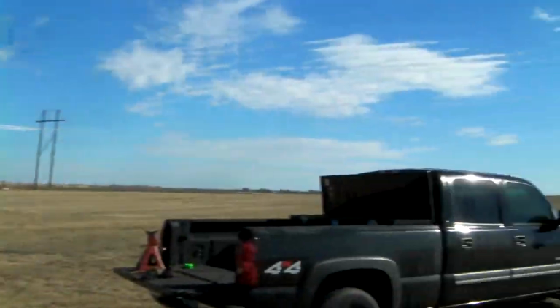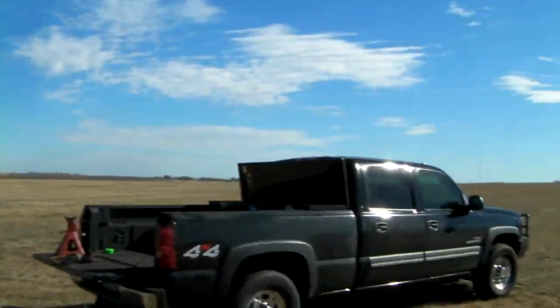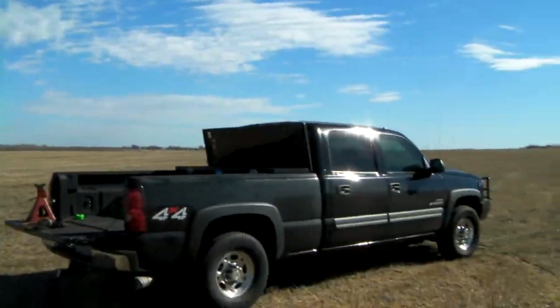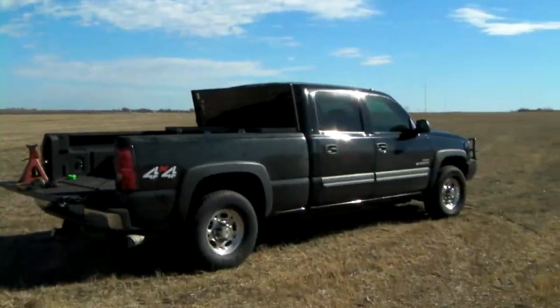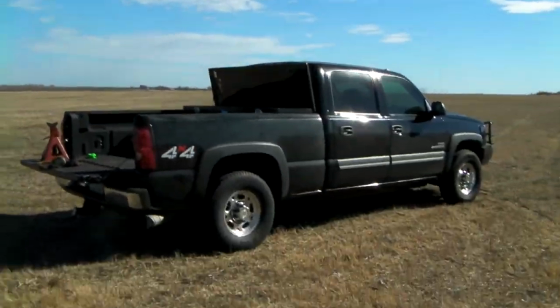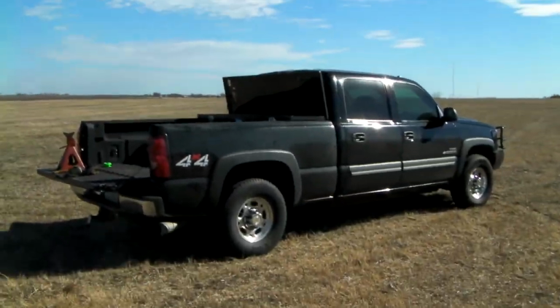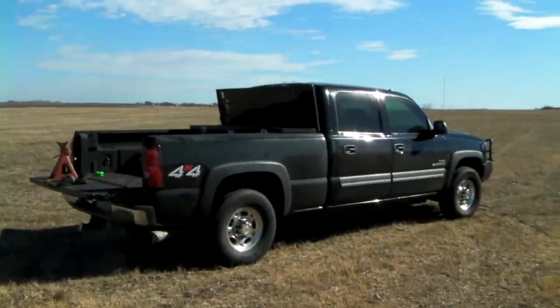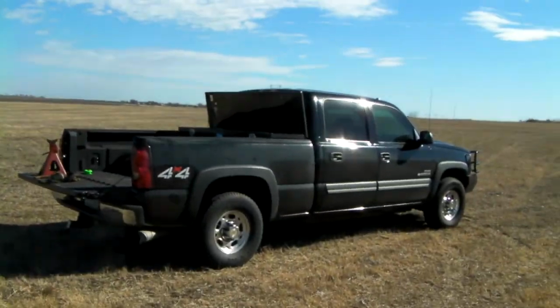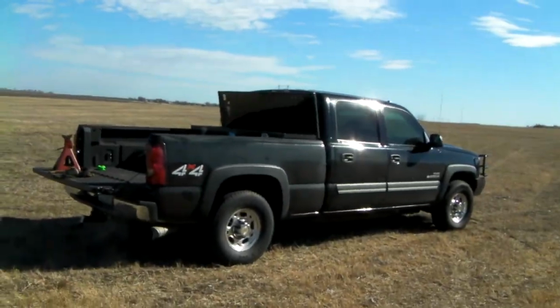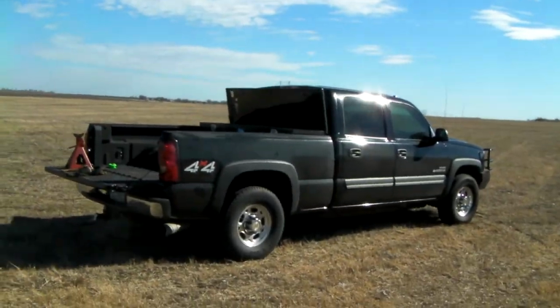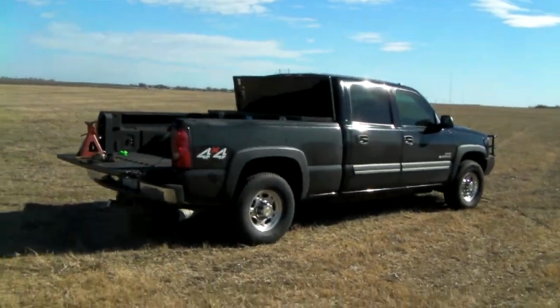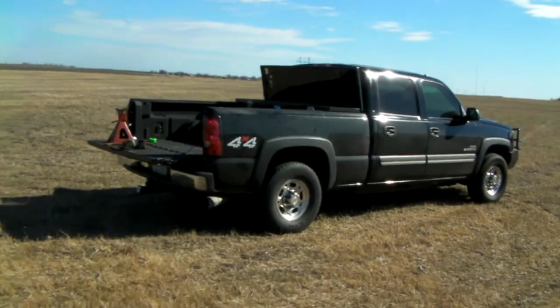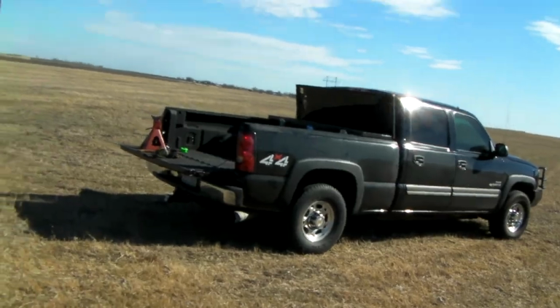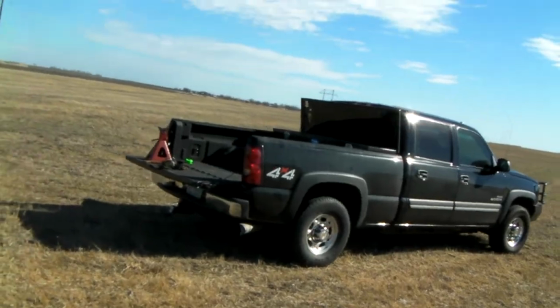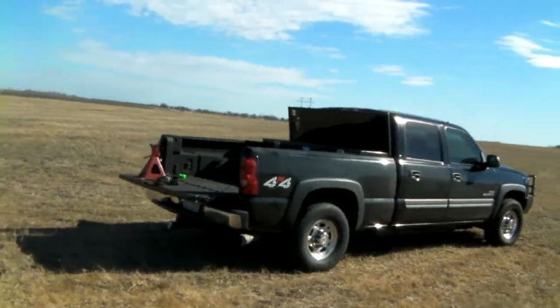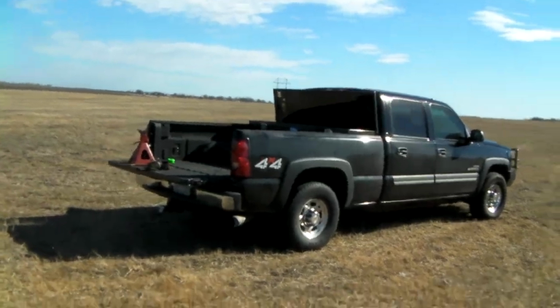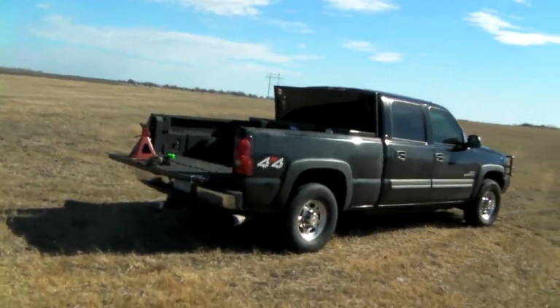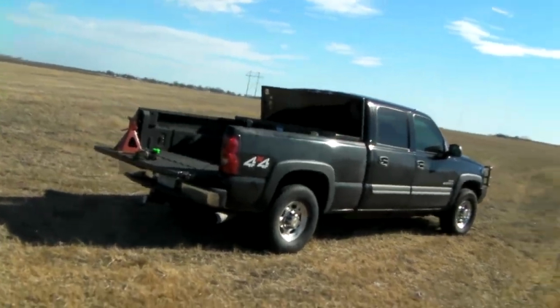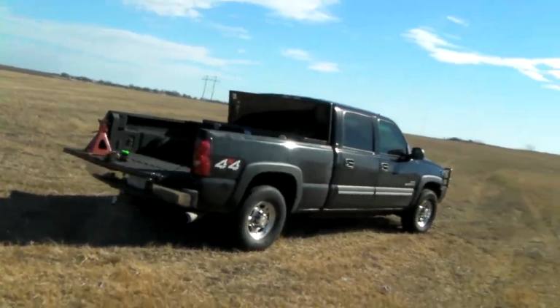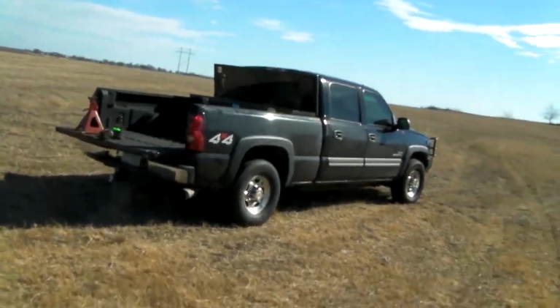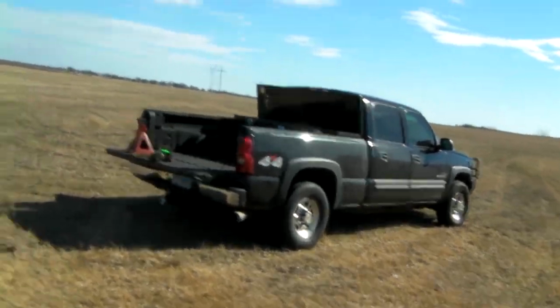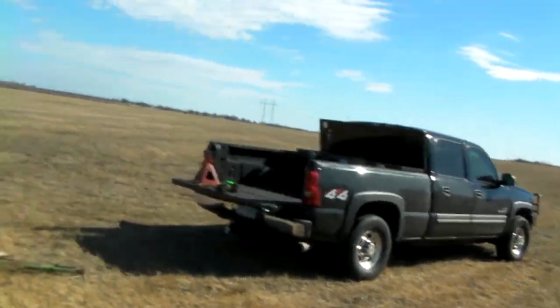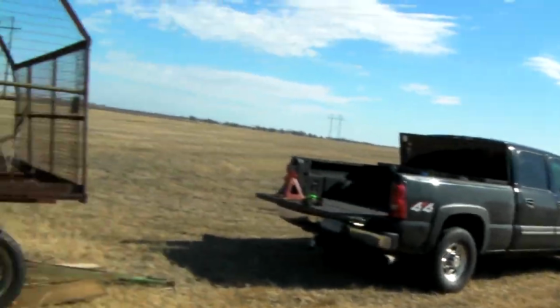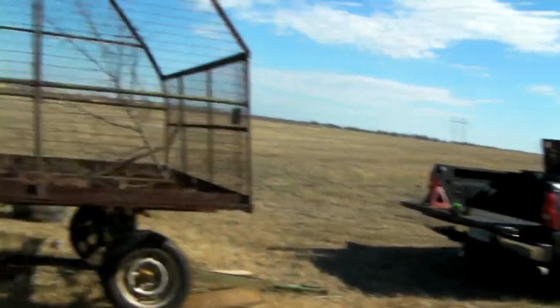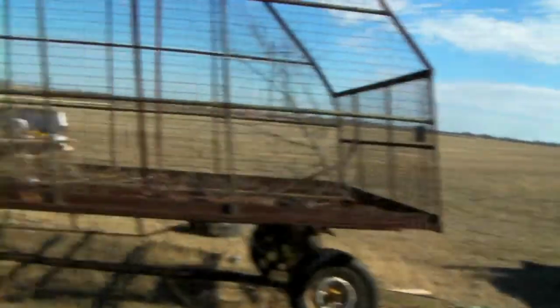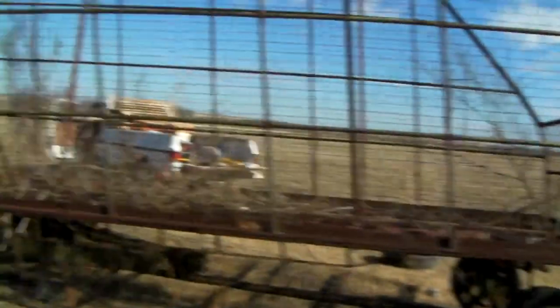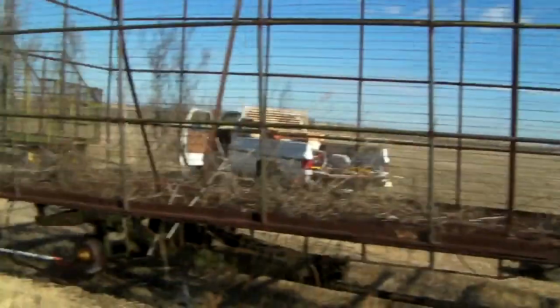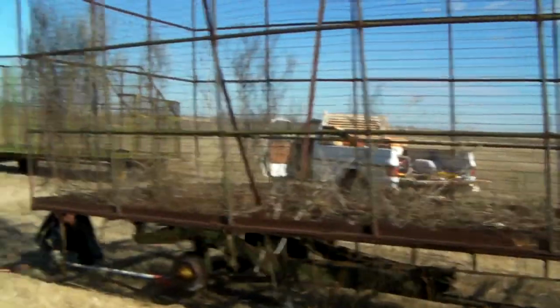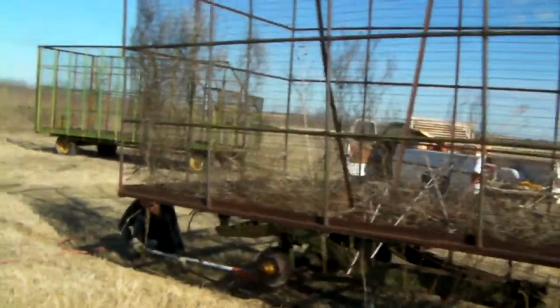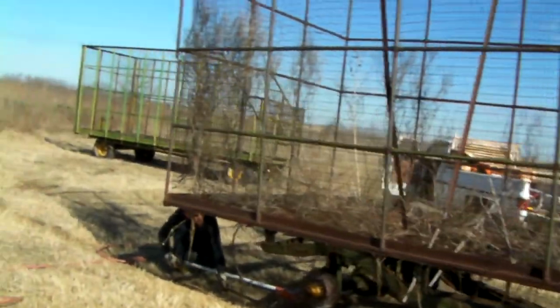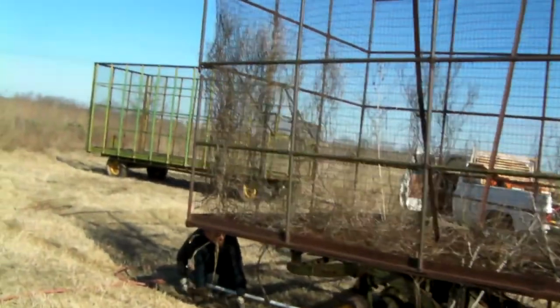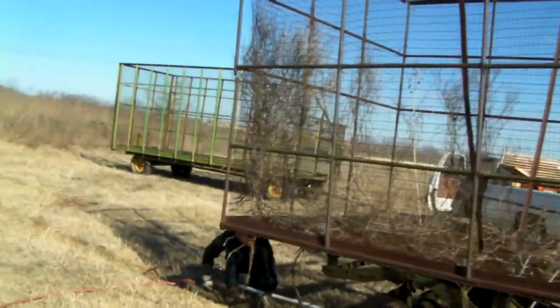This is what's going to pull it to its new home — a really cool Chevy truck.